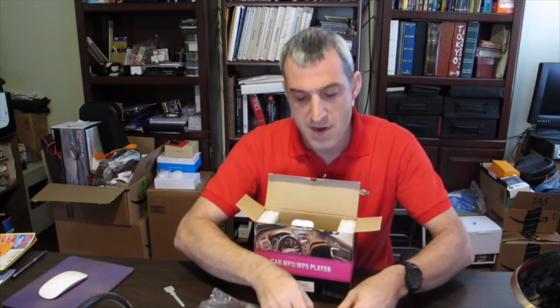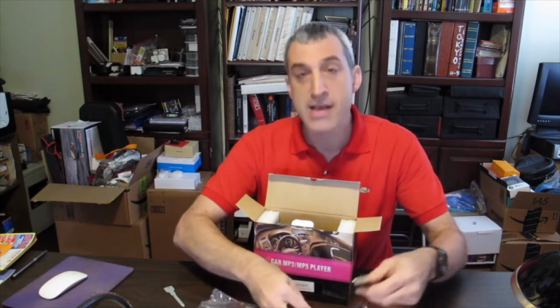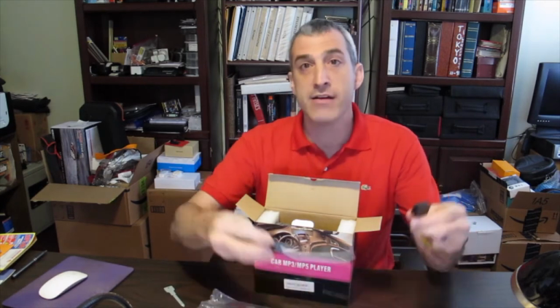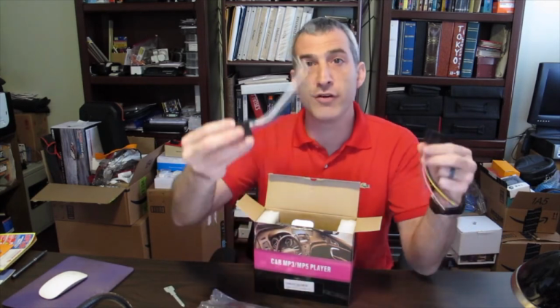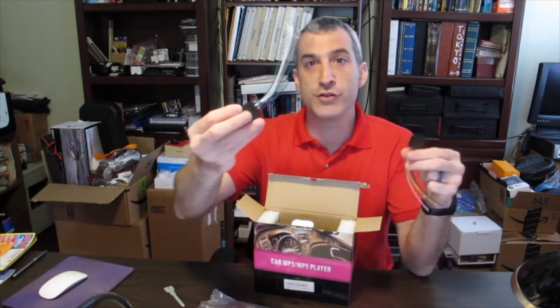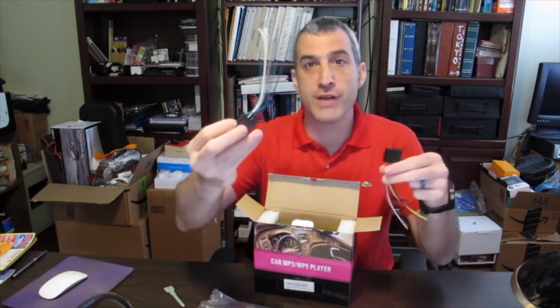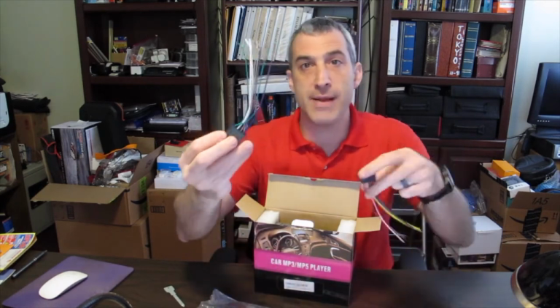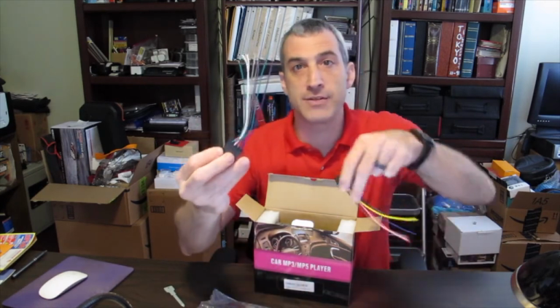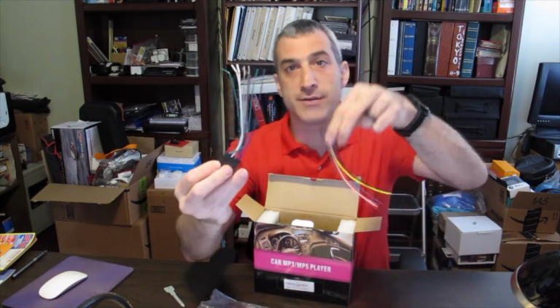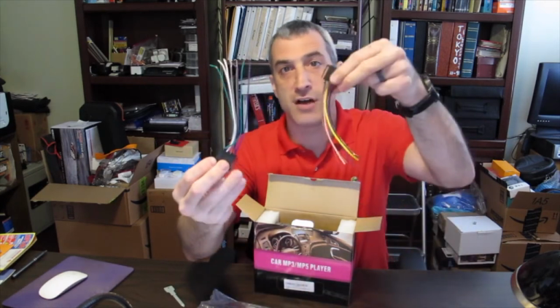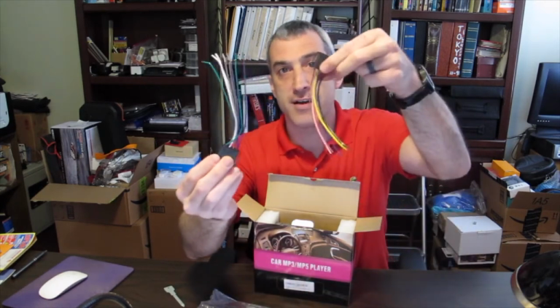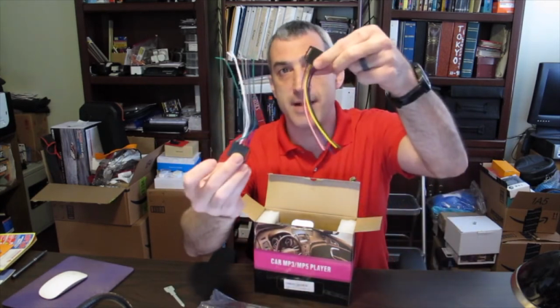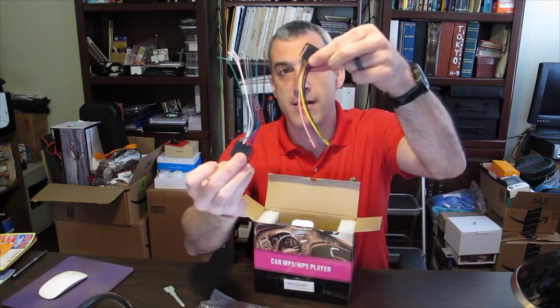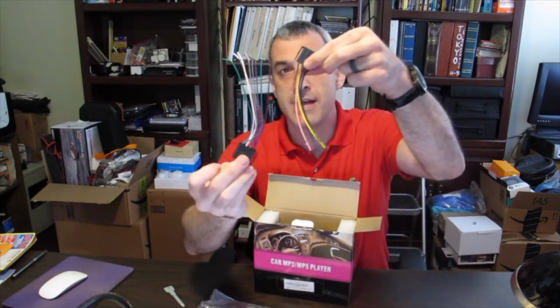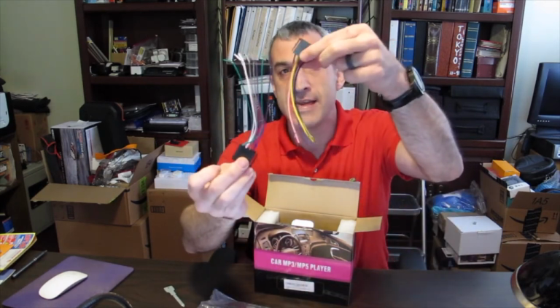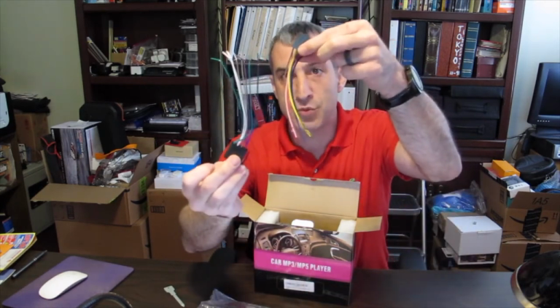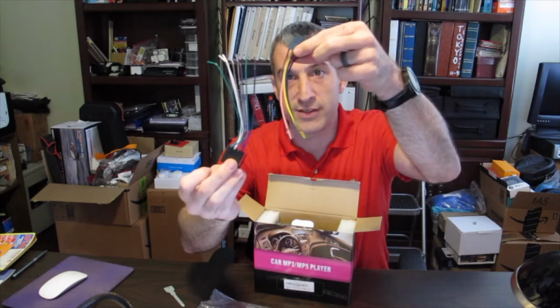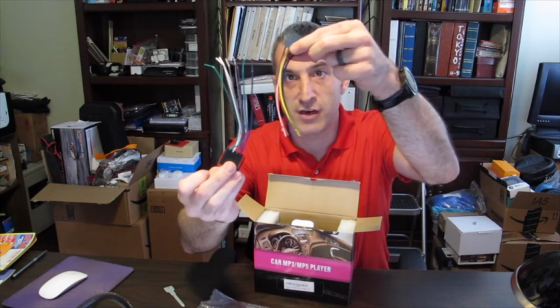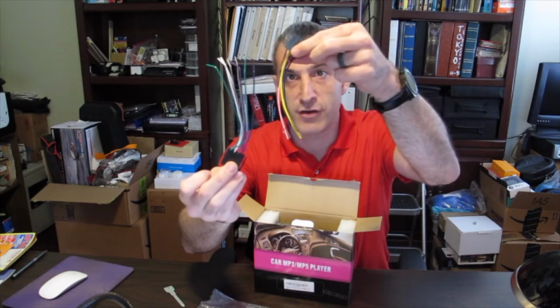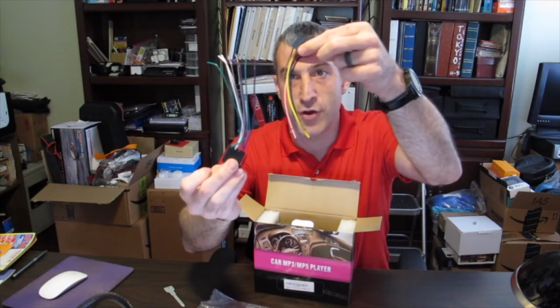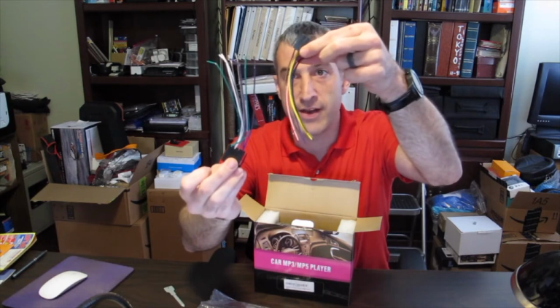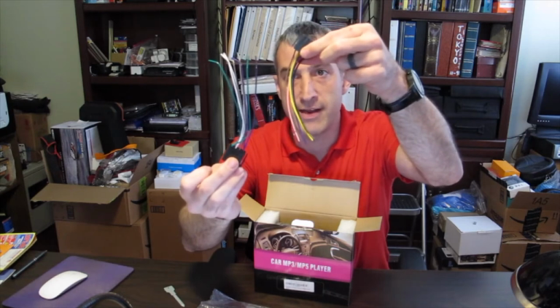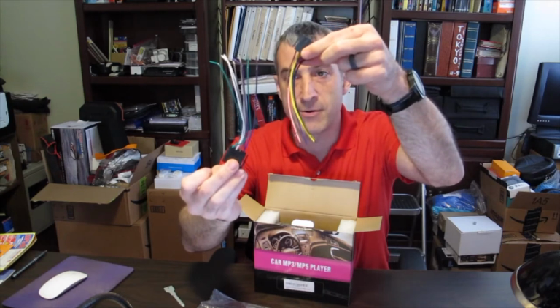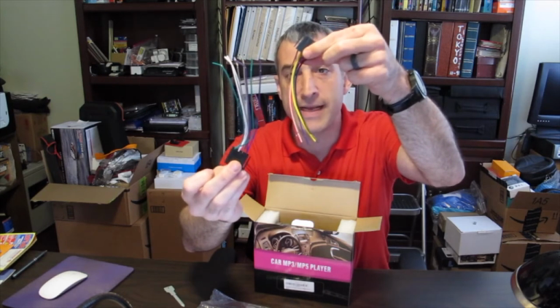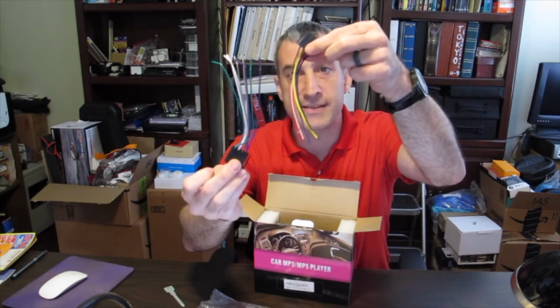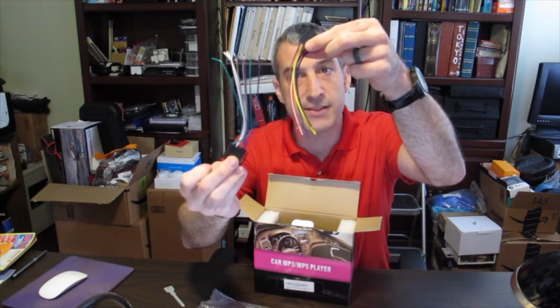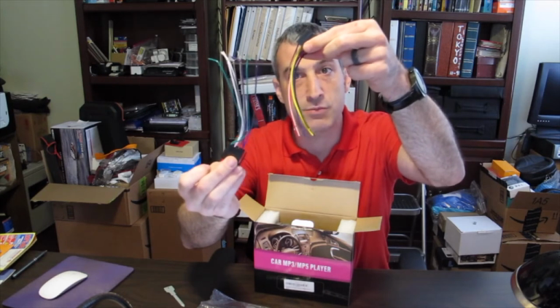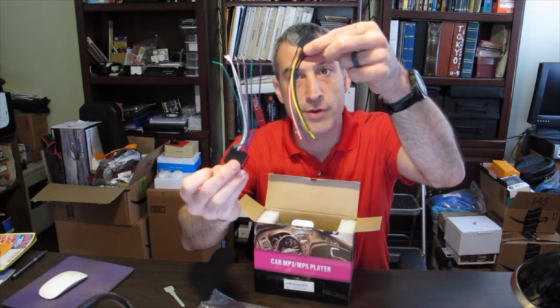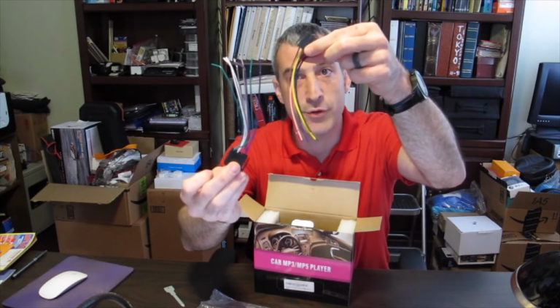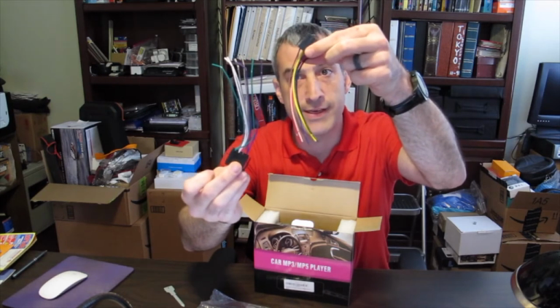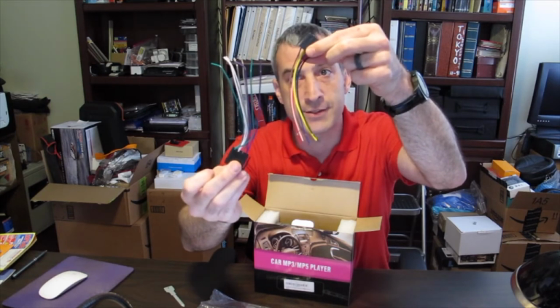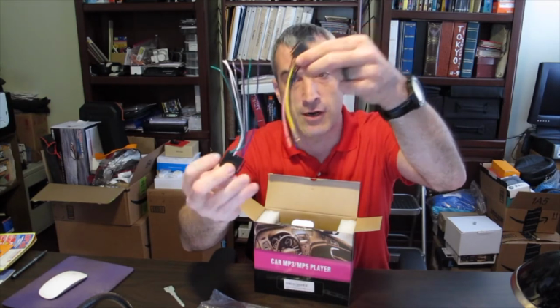Here are those two cables I was talking about — each one's color coded and it'll make sense when we do the install.